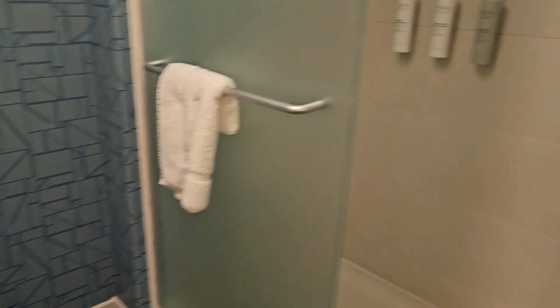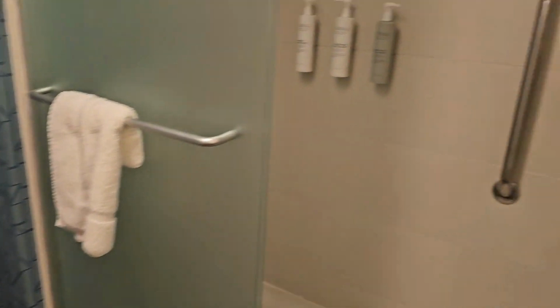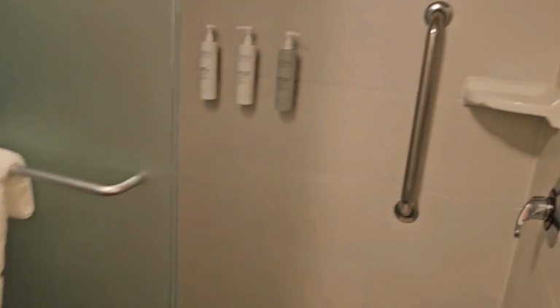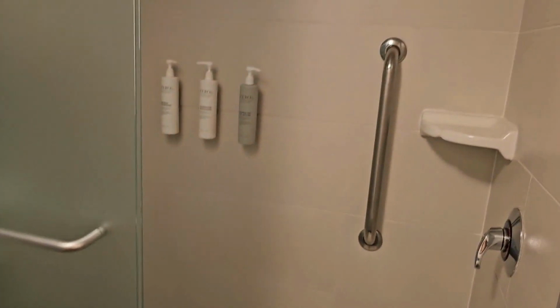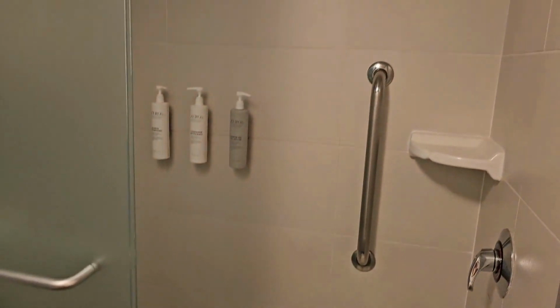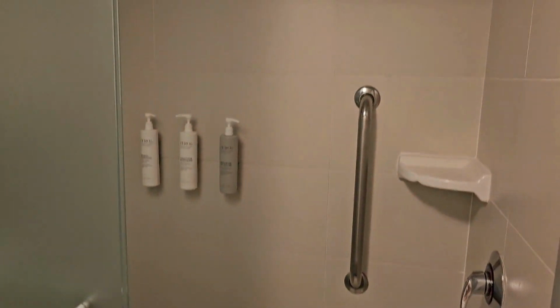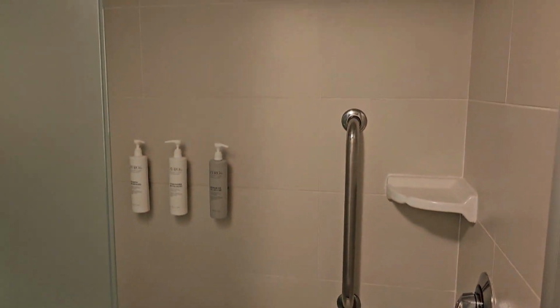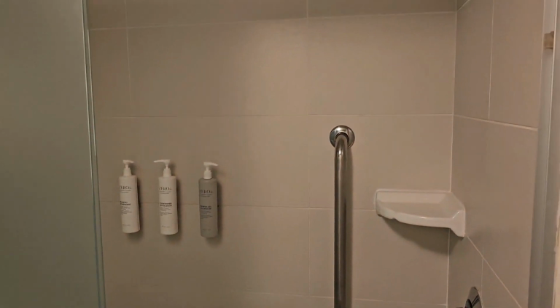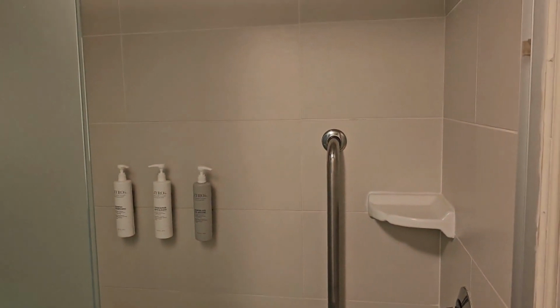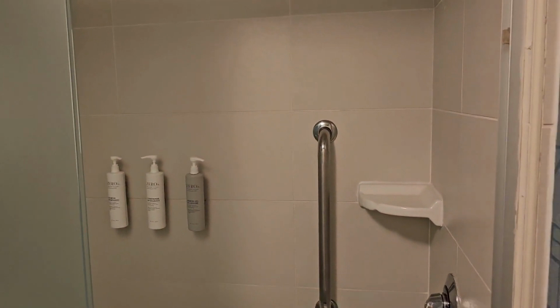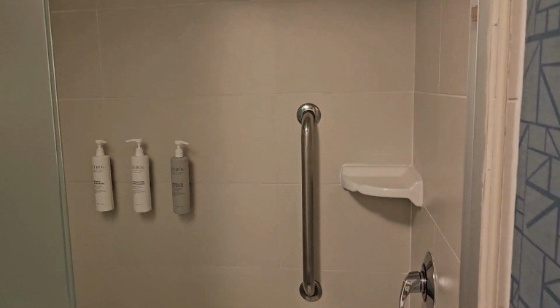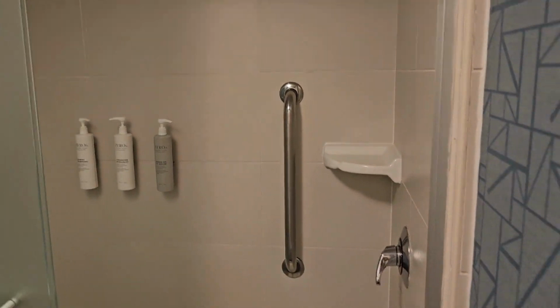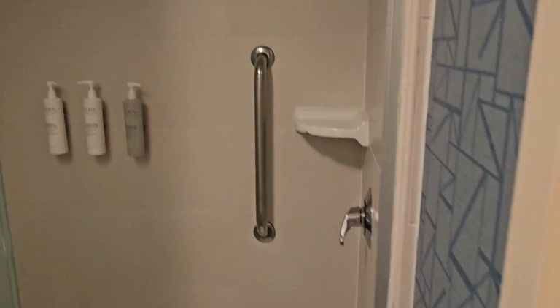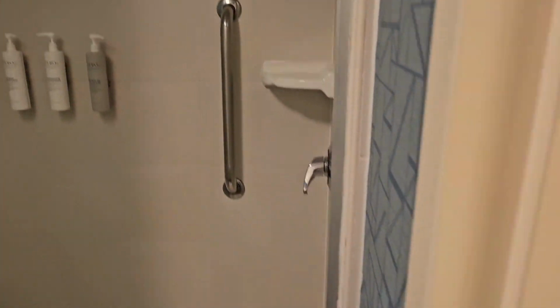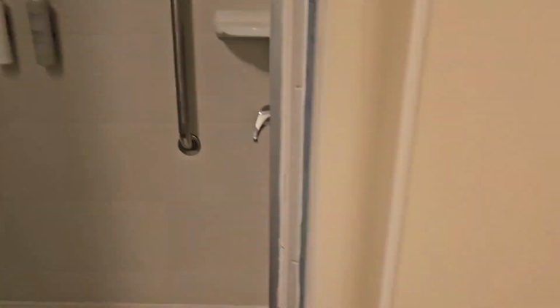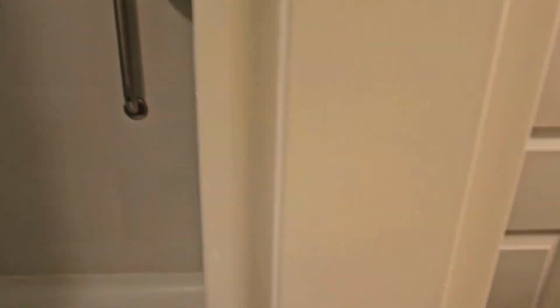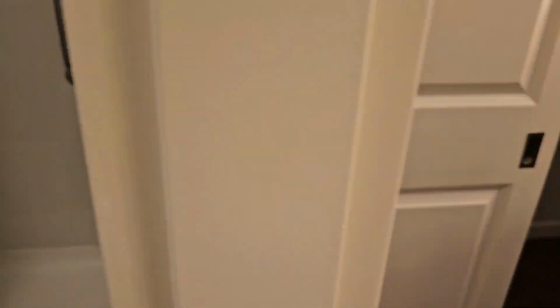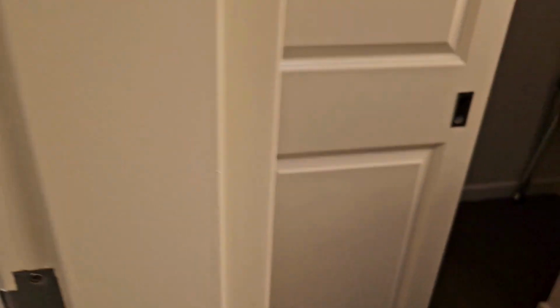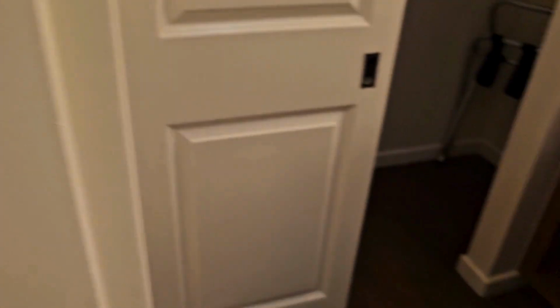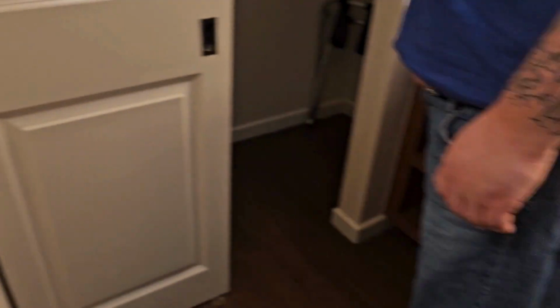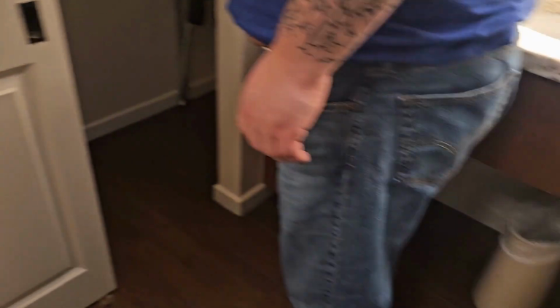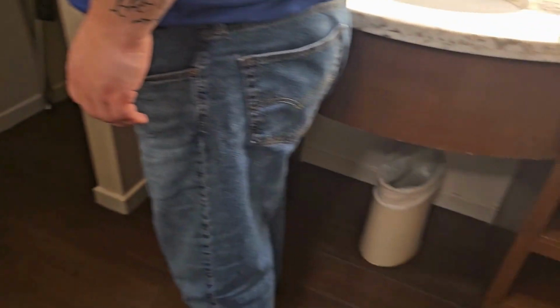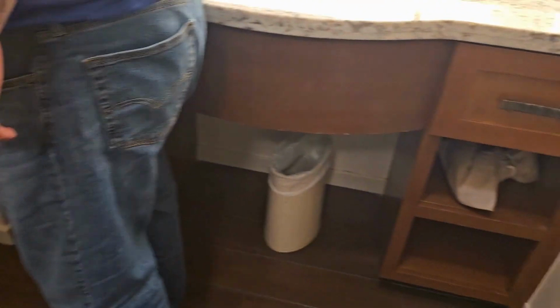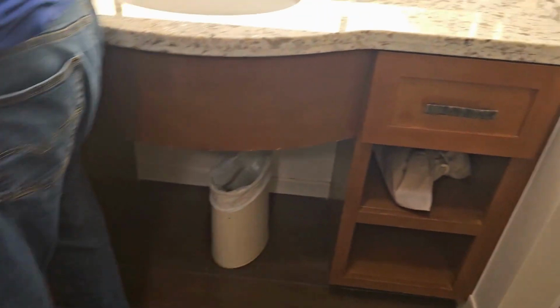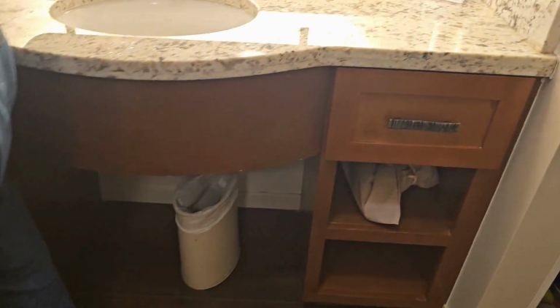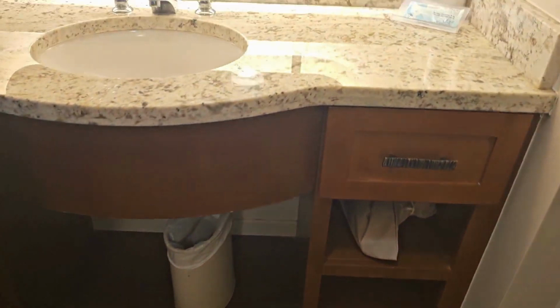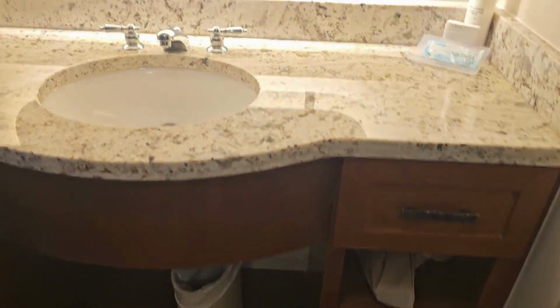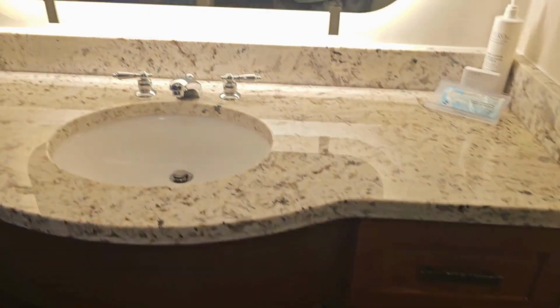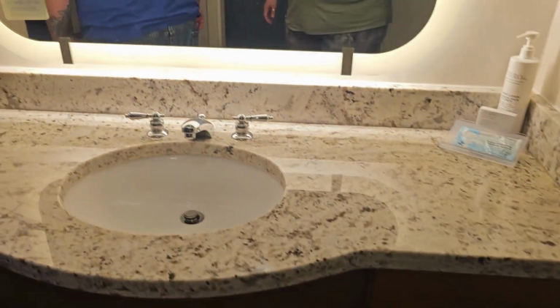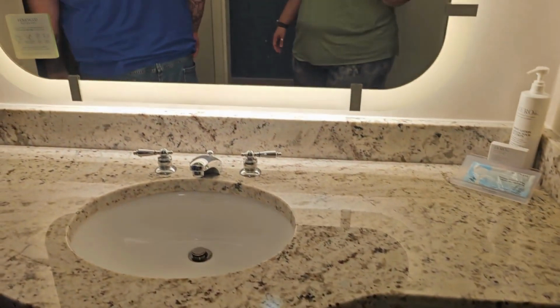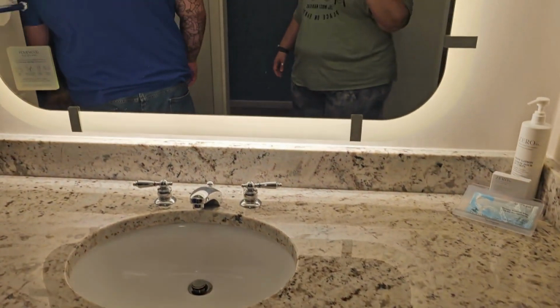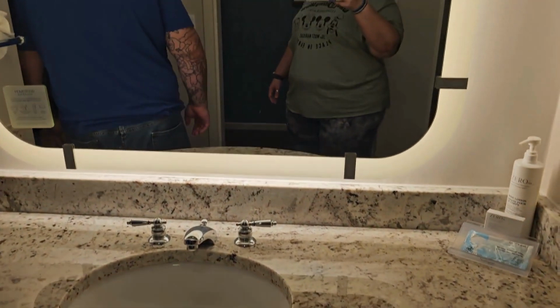Bath products, by the way, were awesome. The sink and closet area was so good.